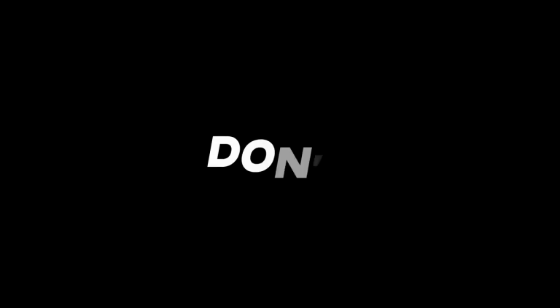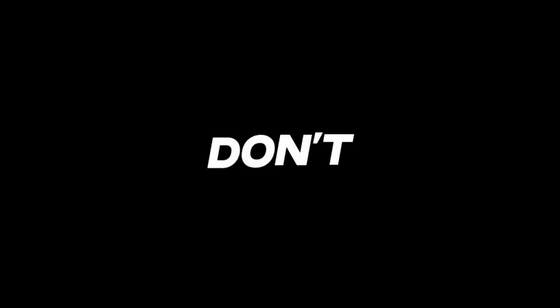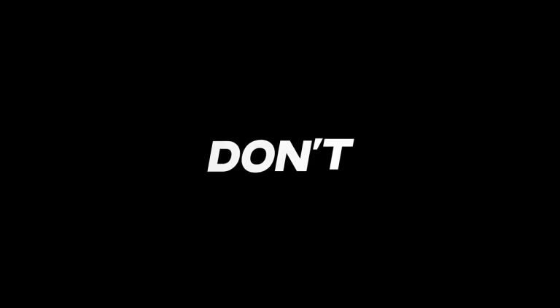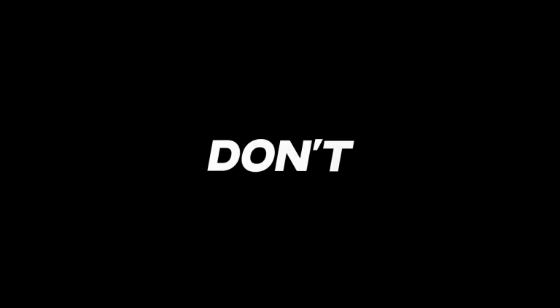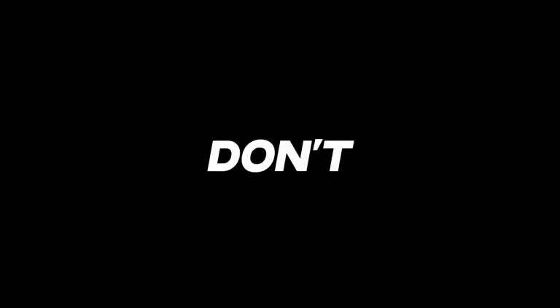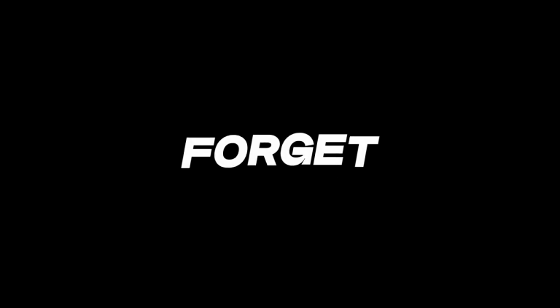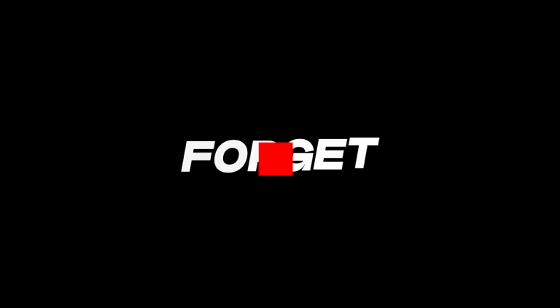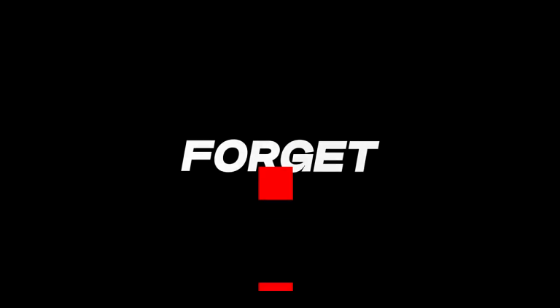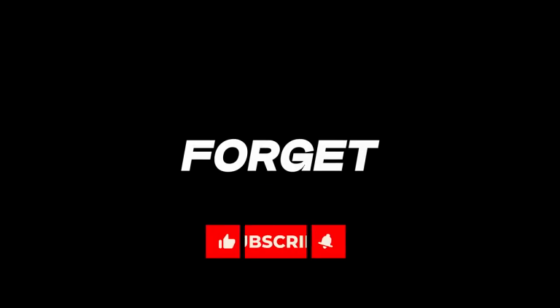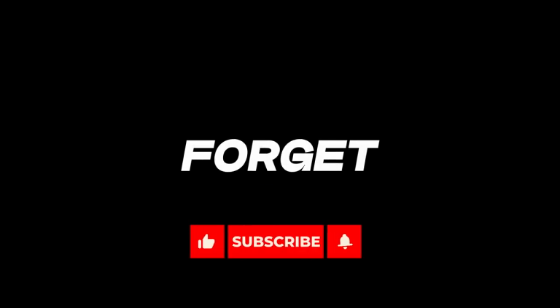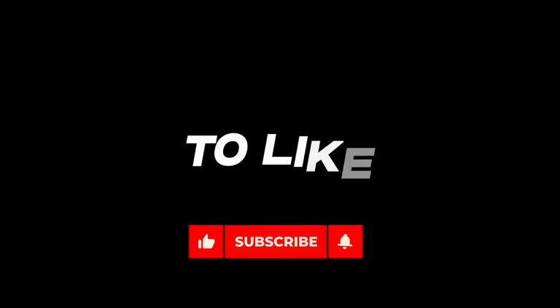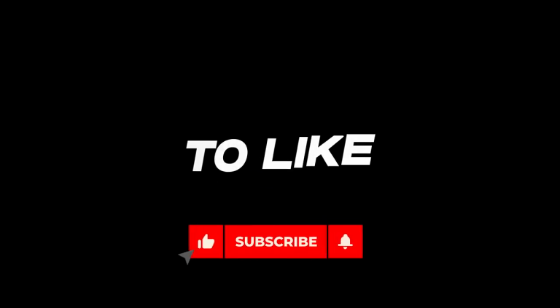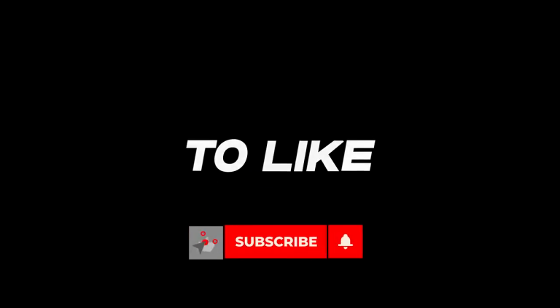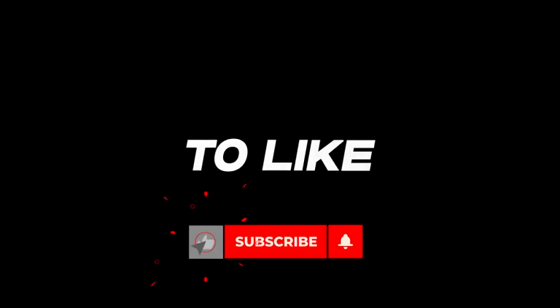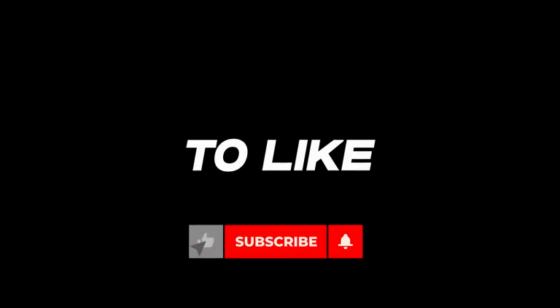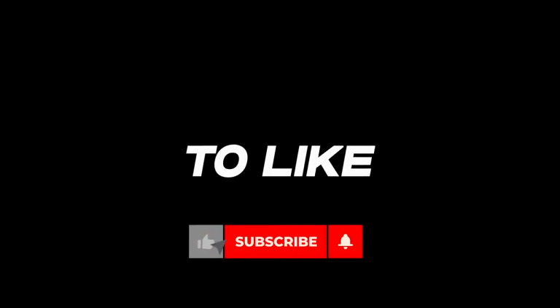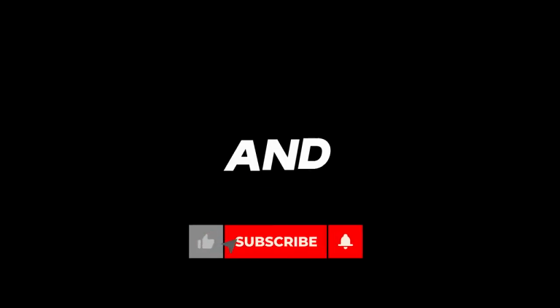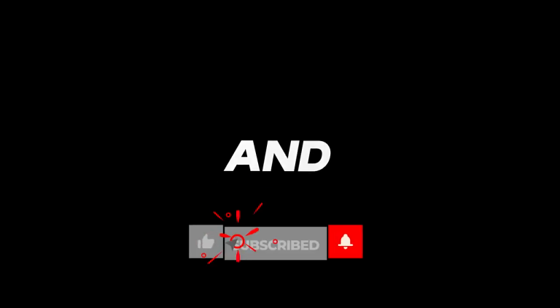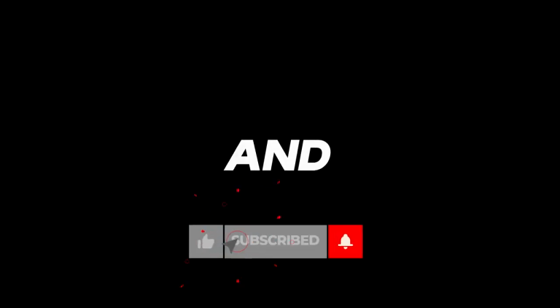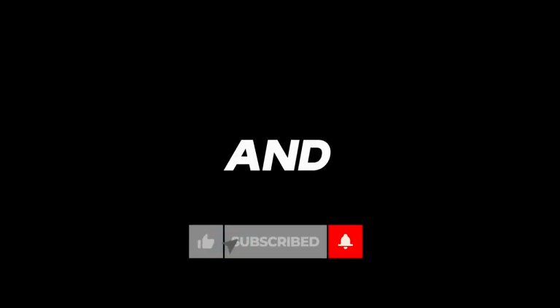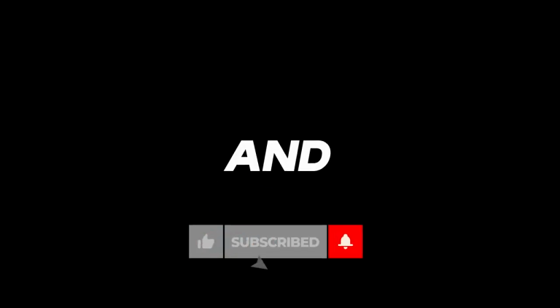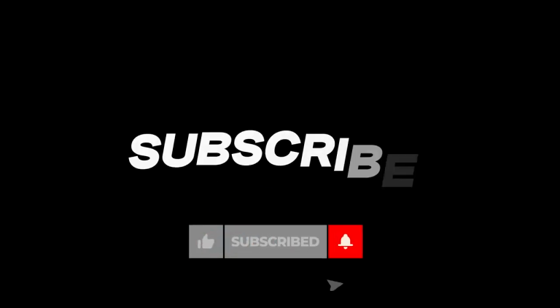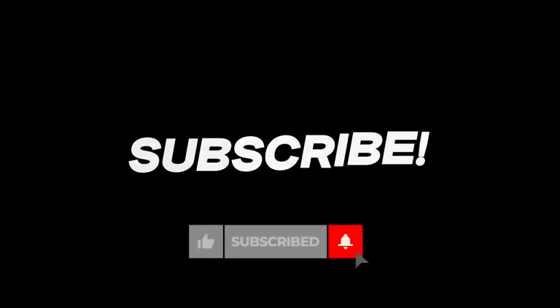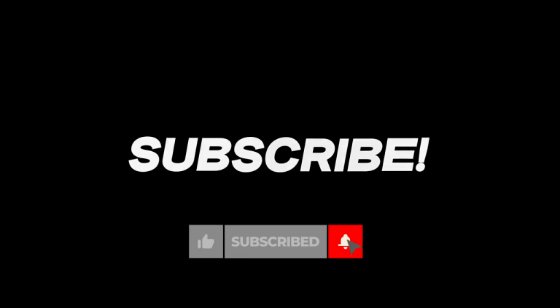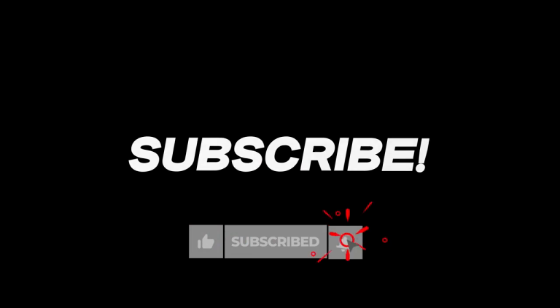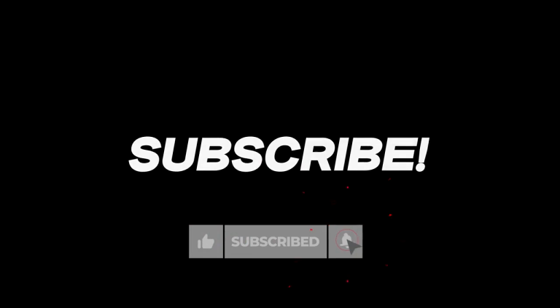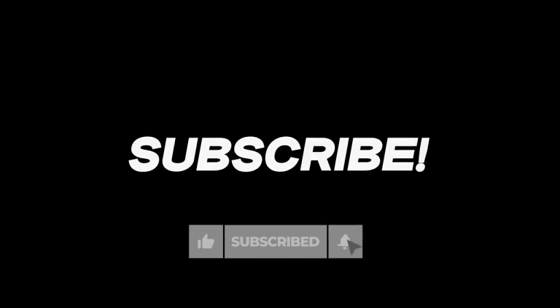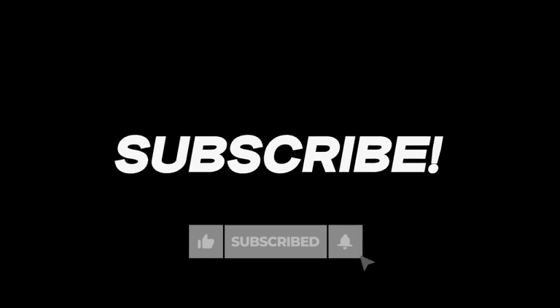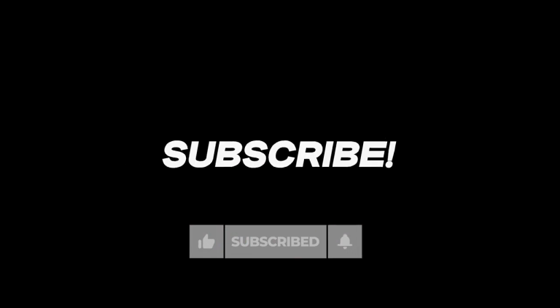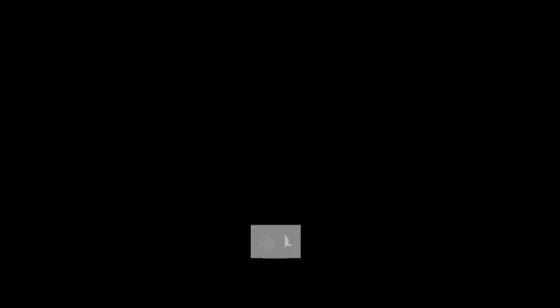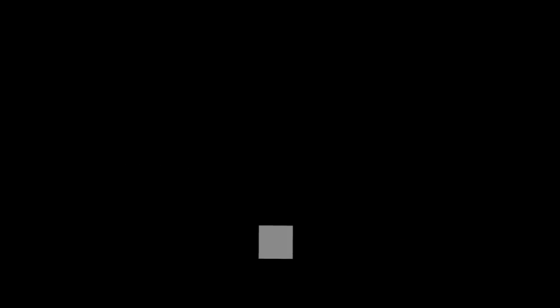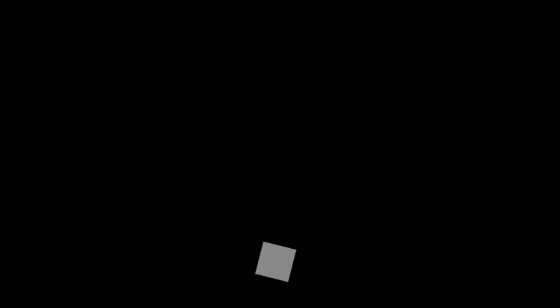If you want to watch more videos like this, kindly like, share, and subscribe to our YouTube channel.